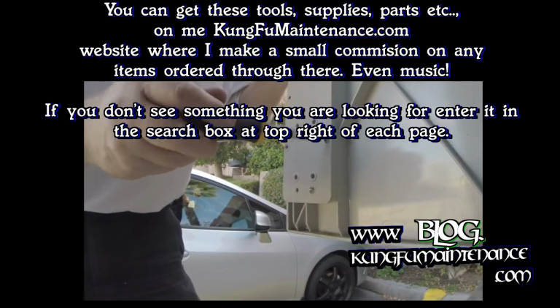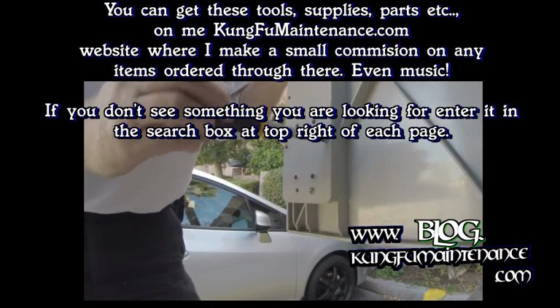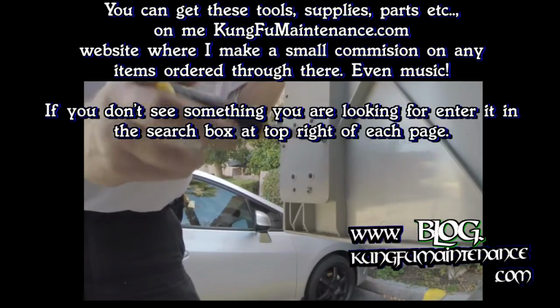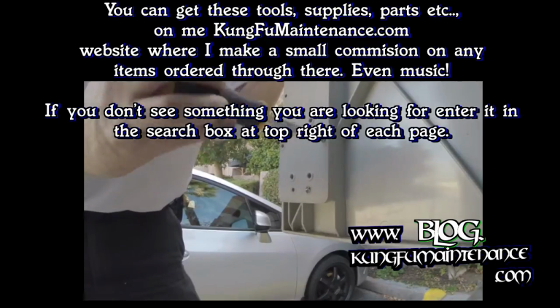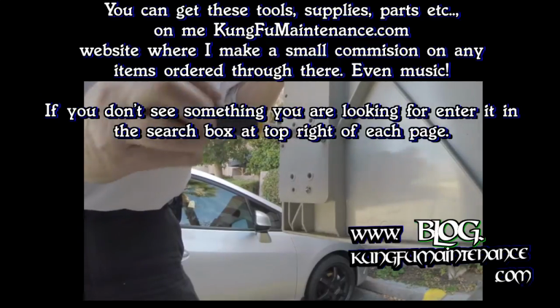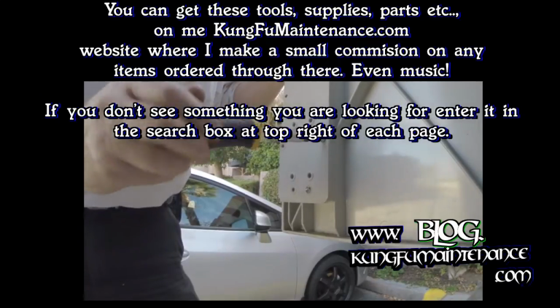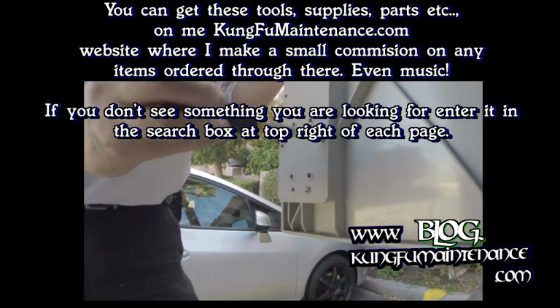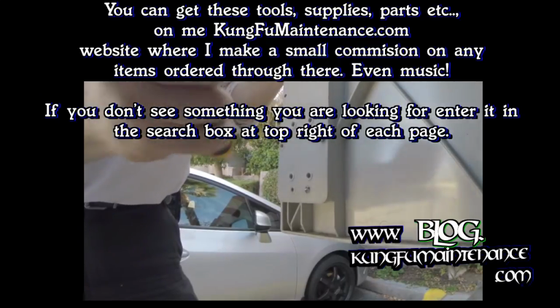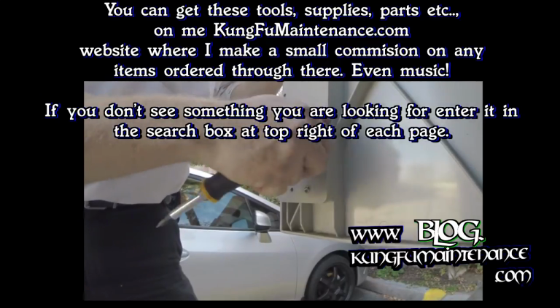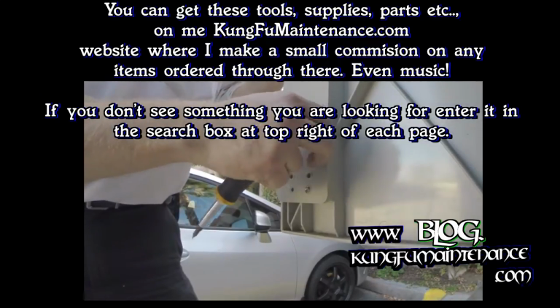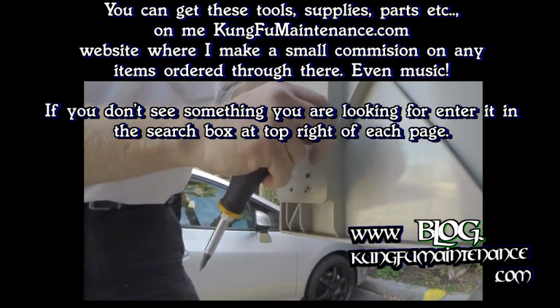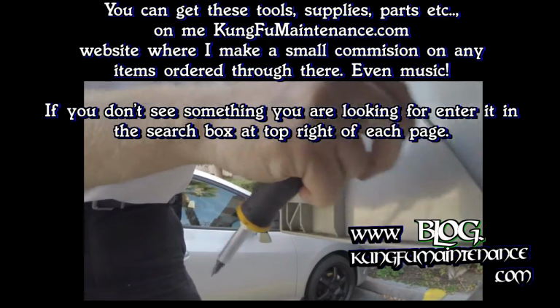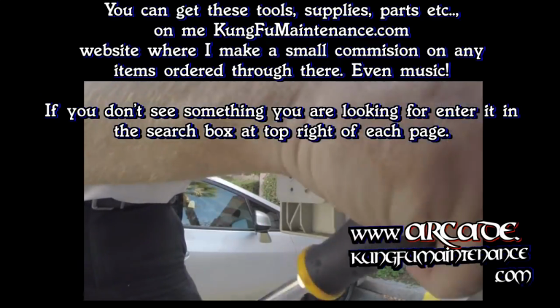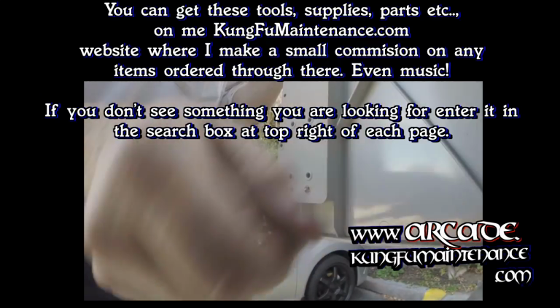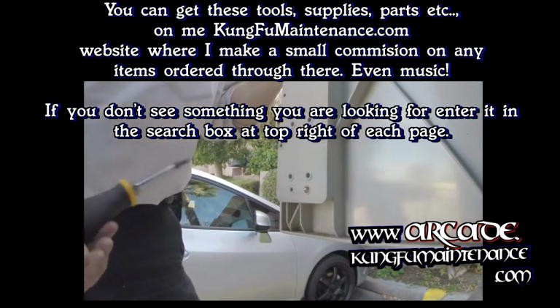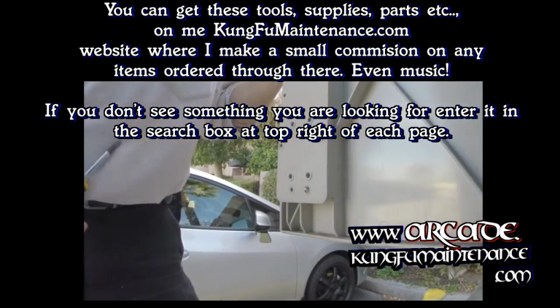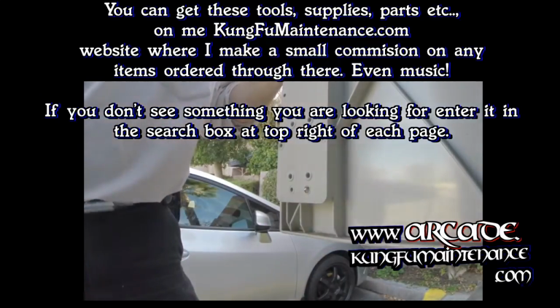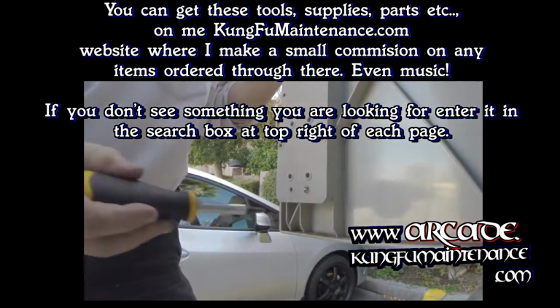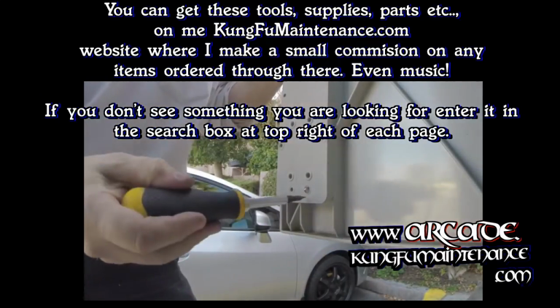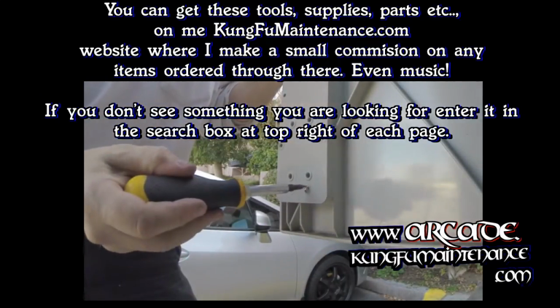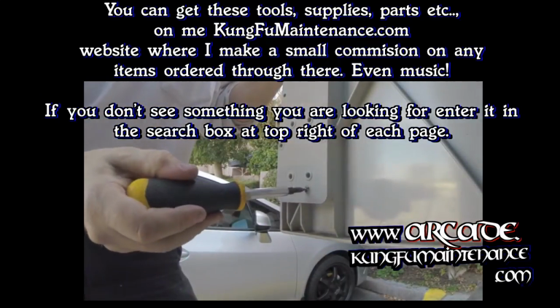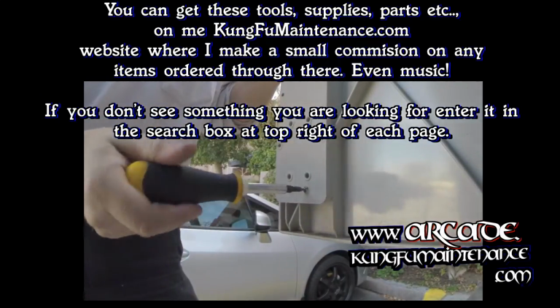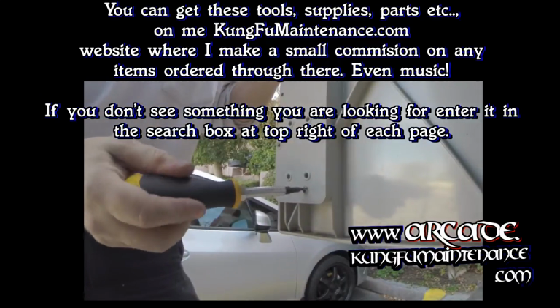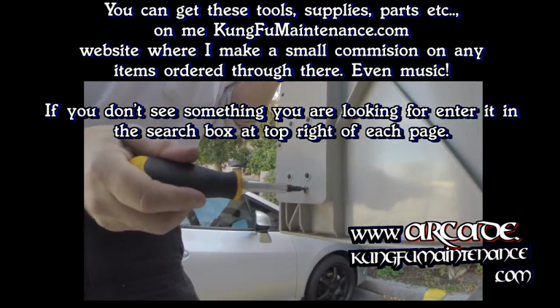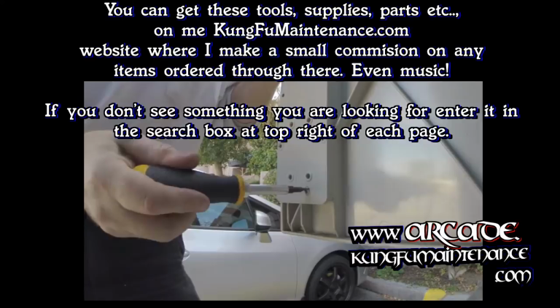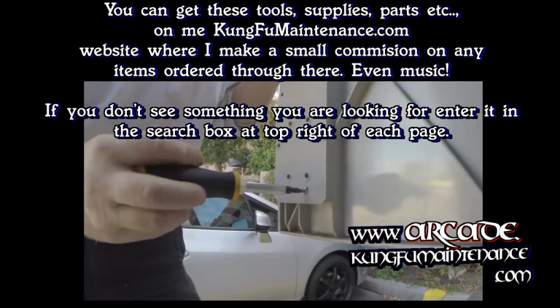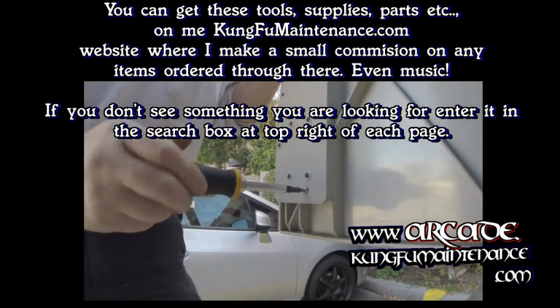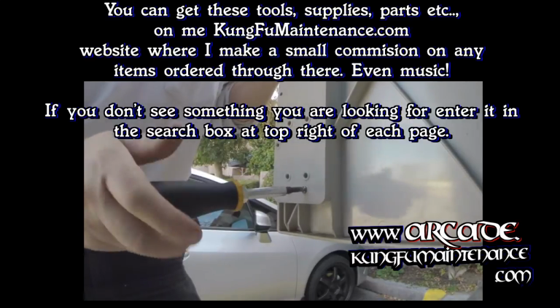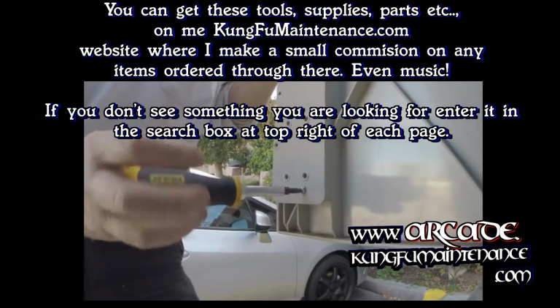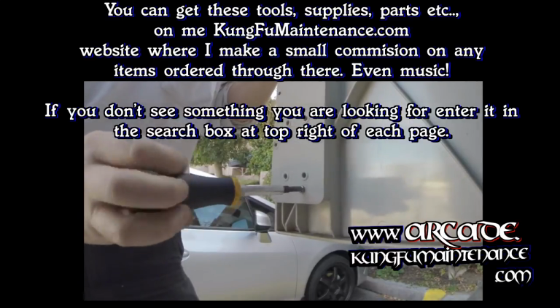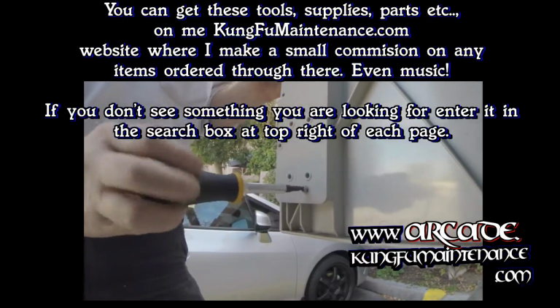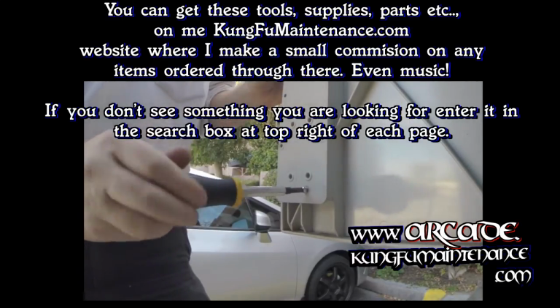You can get these tools, supplies, parts, etc. on my KungFuMaintenance.com website, where I make a small commission letting items be ordered through there.